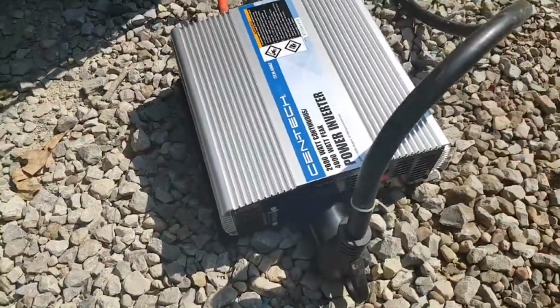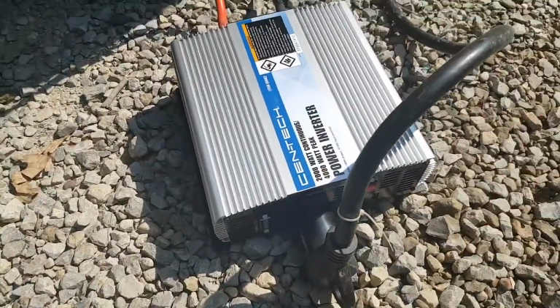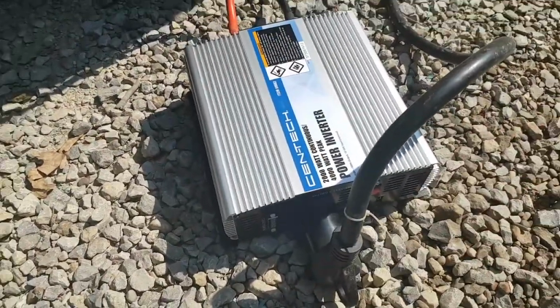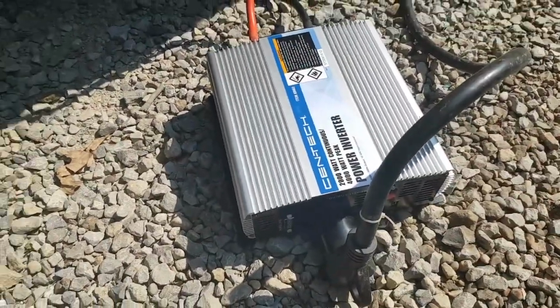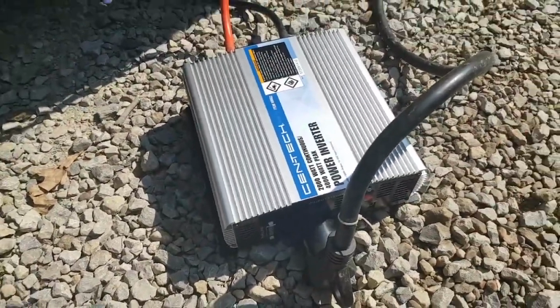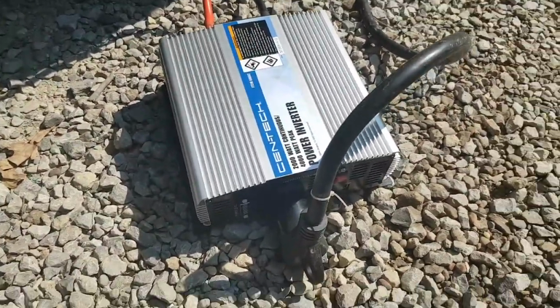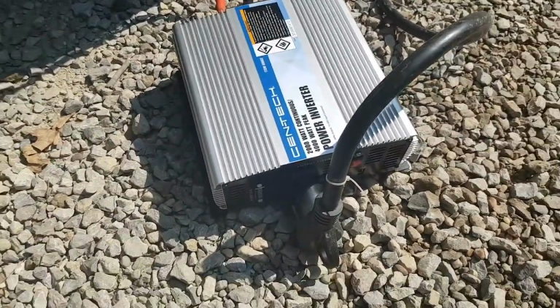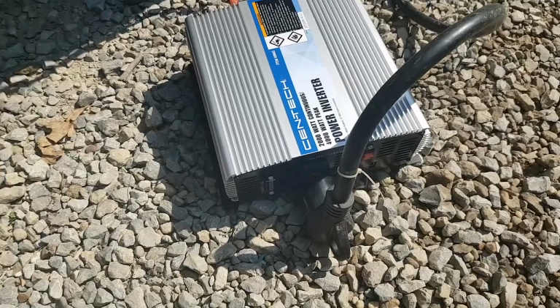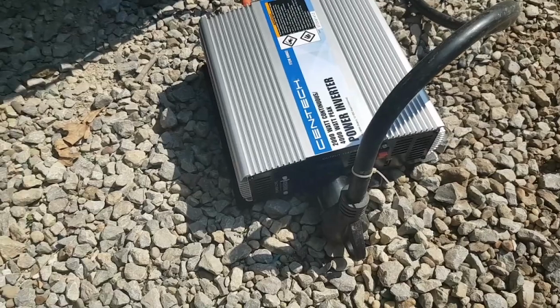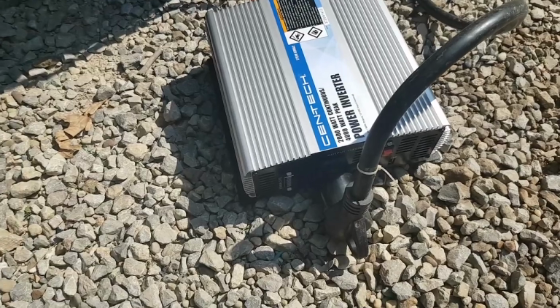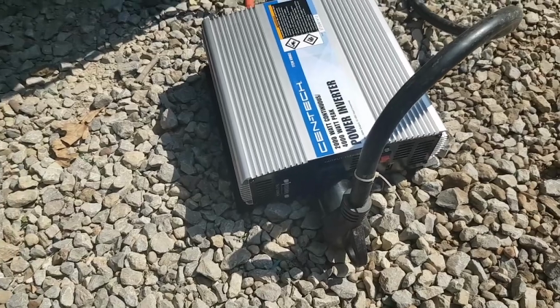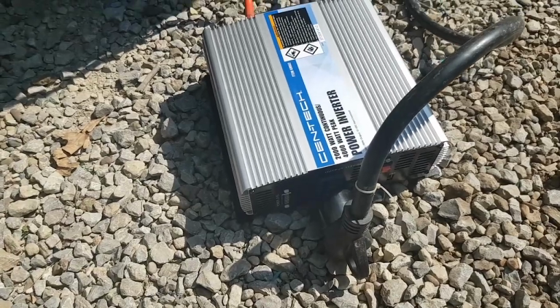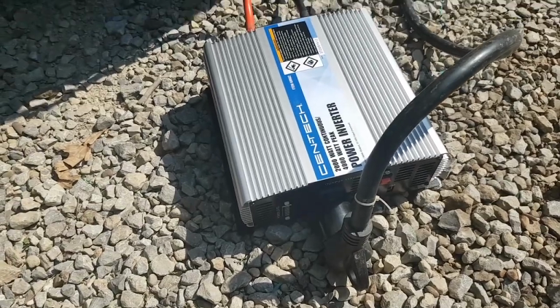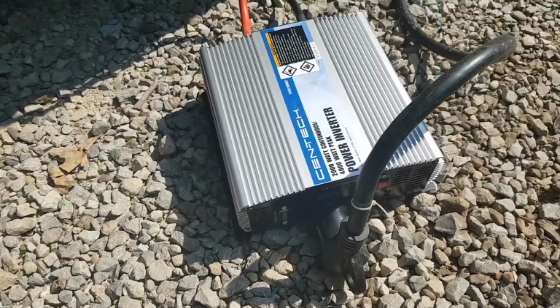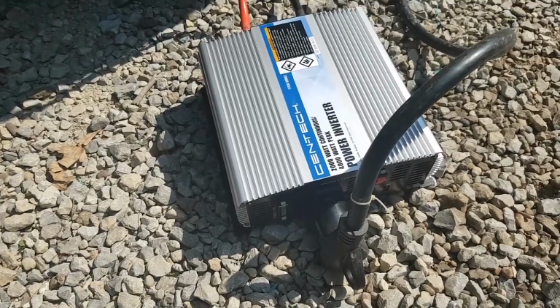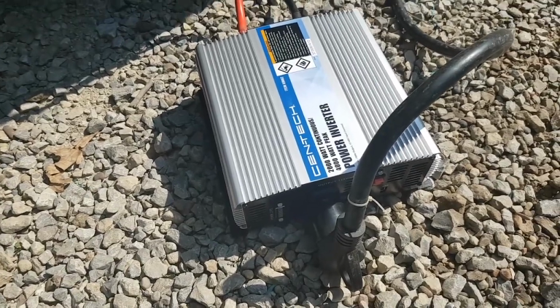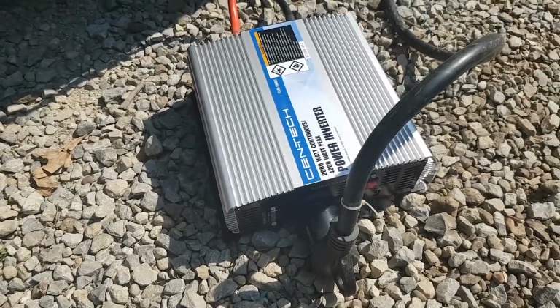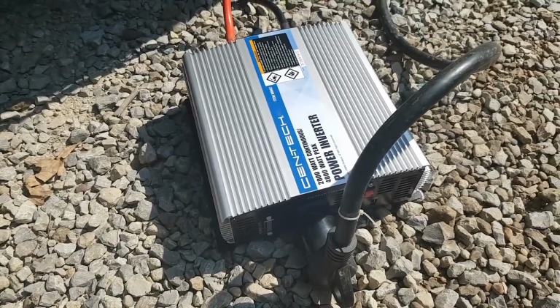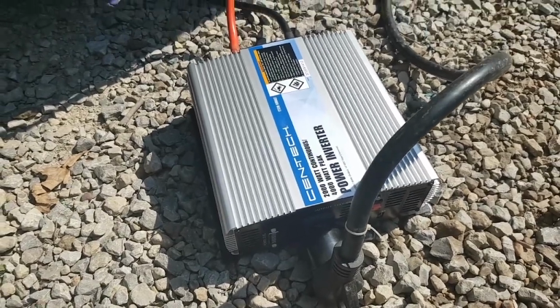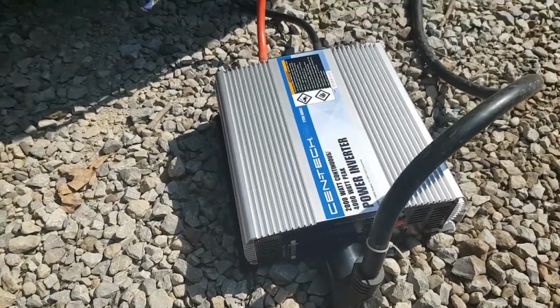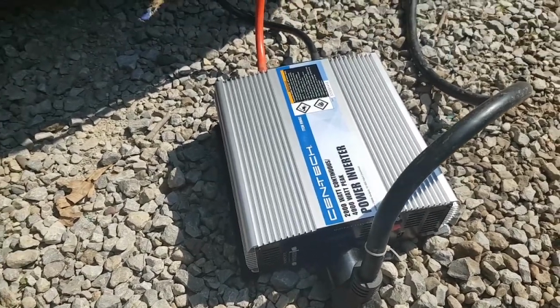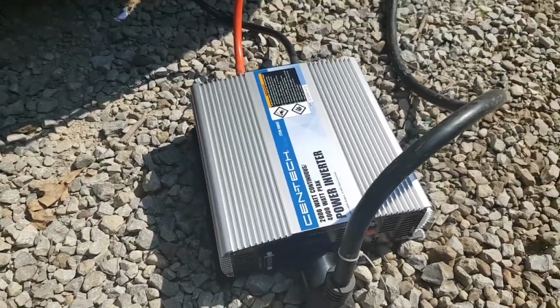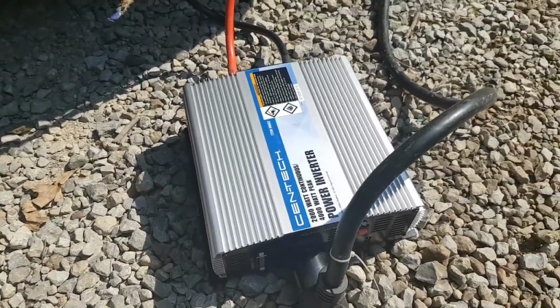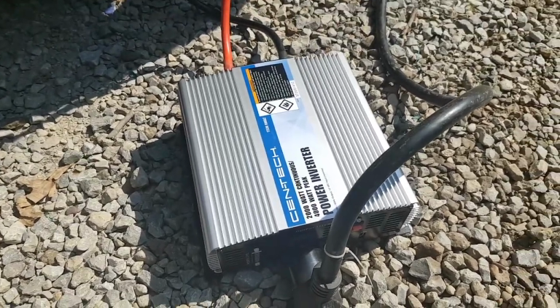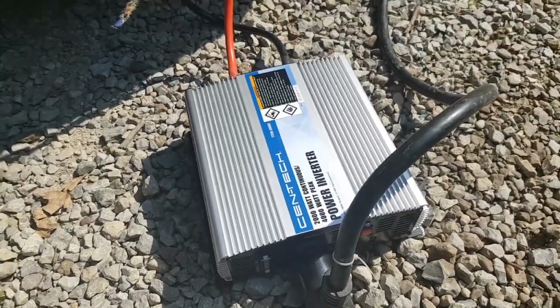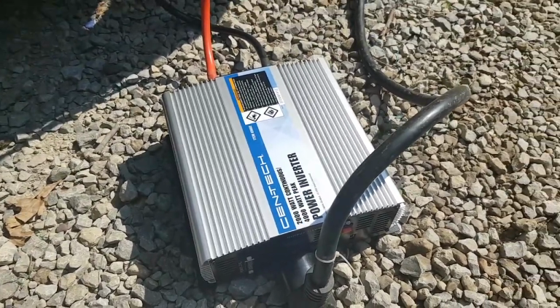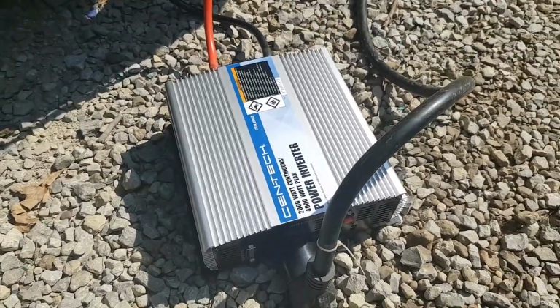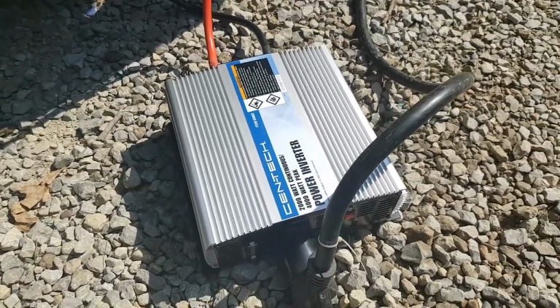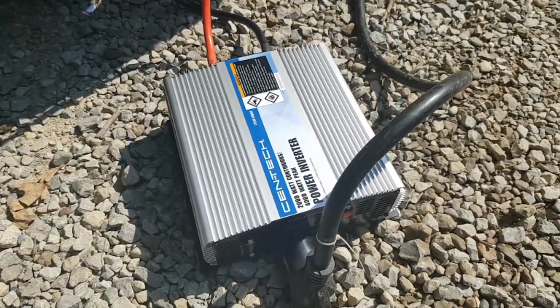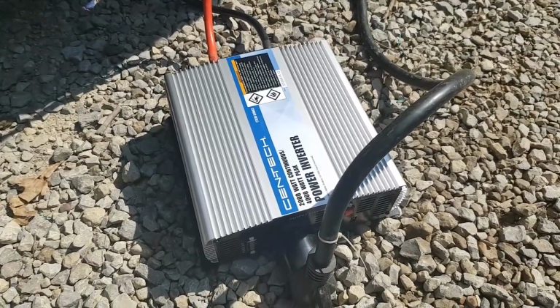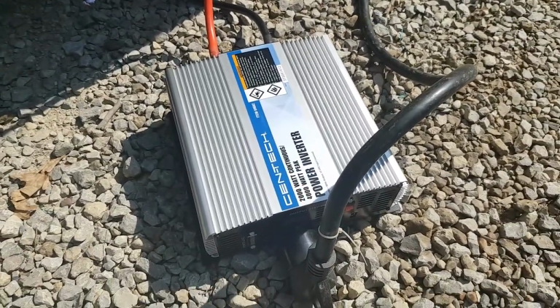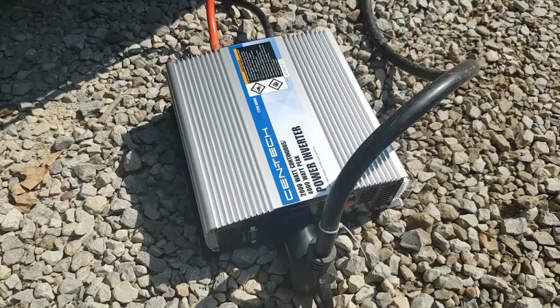Alright, so there it is. The Centec Harbor Freight 2000 watt inverter is a piece of crap.